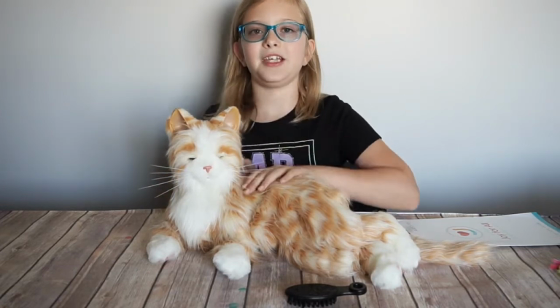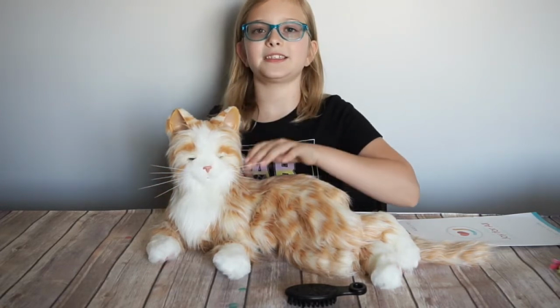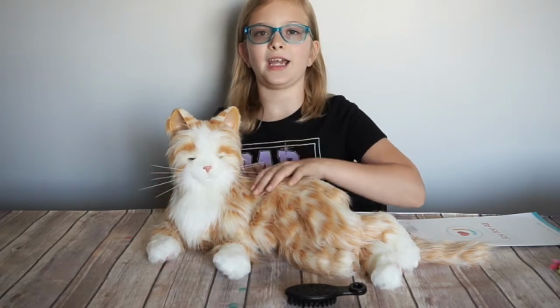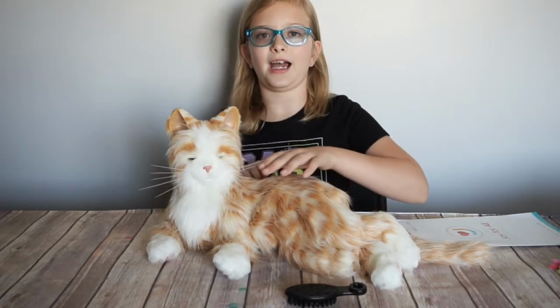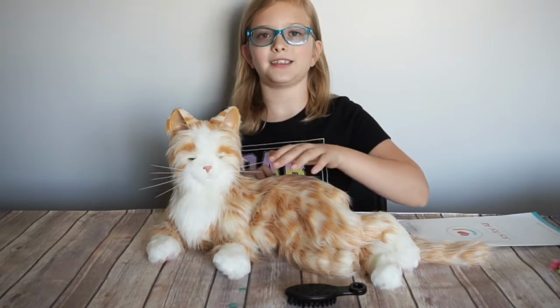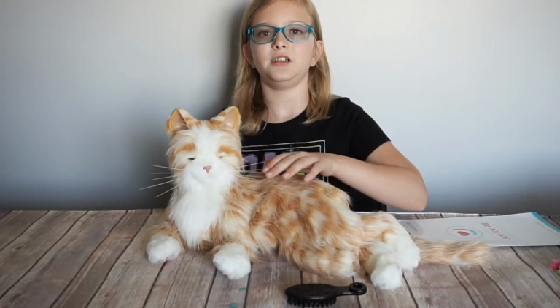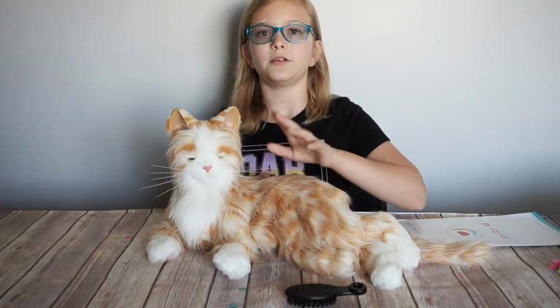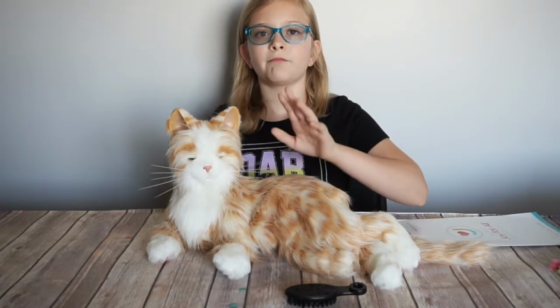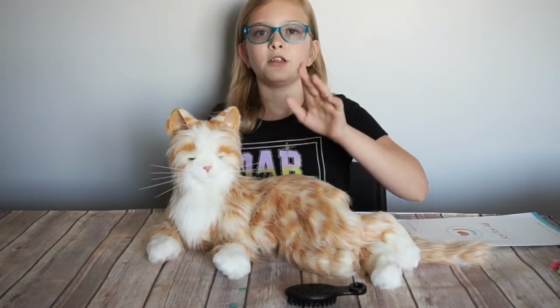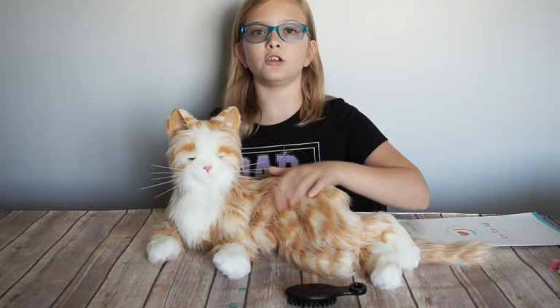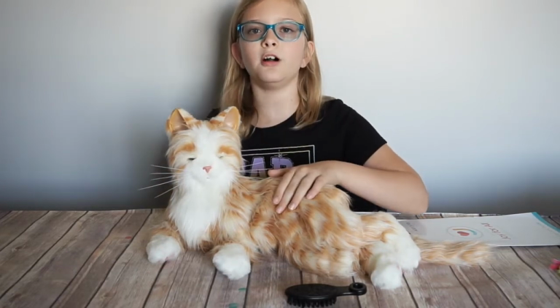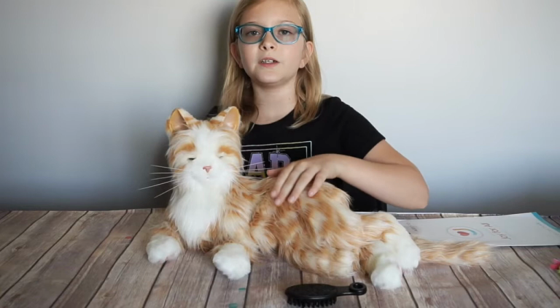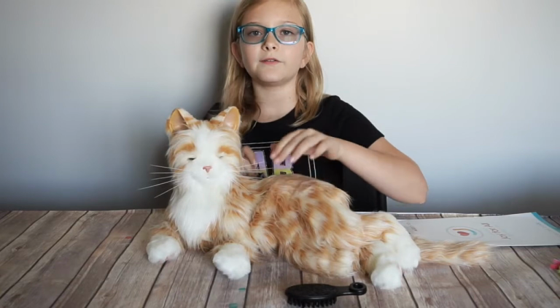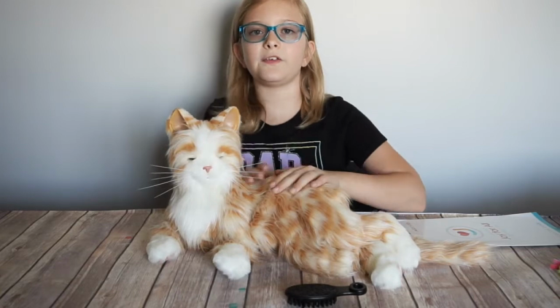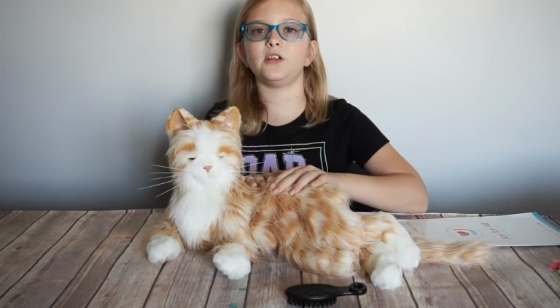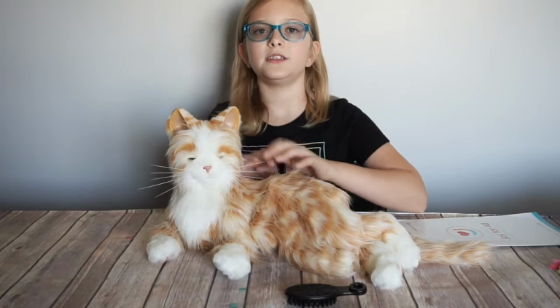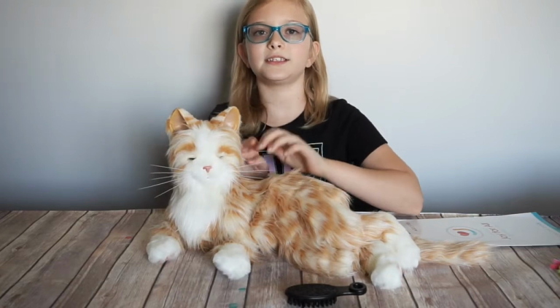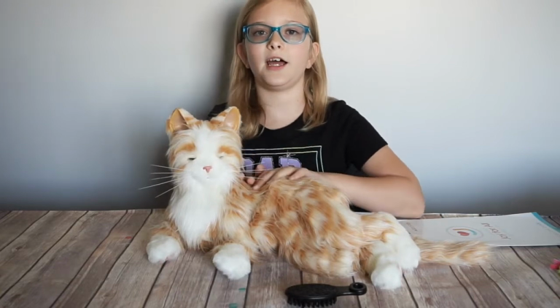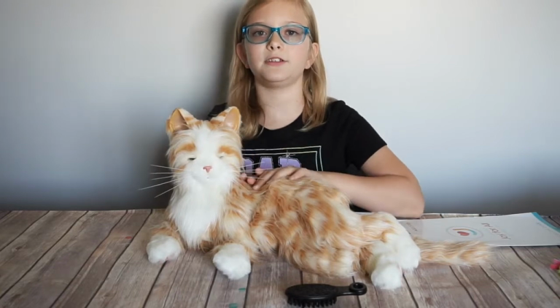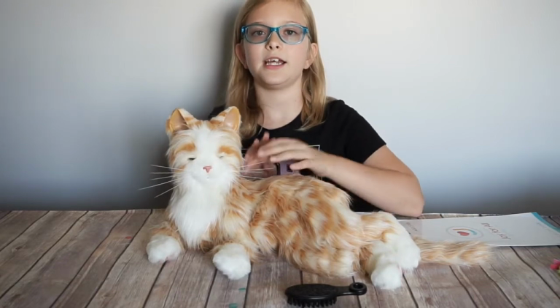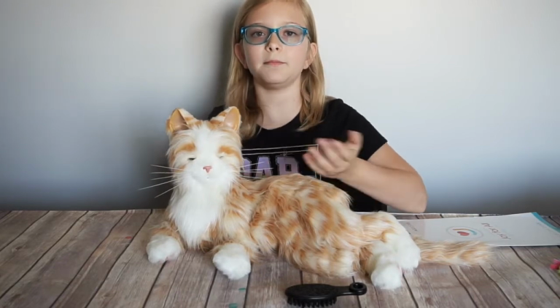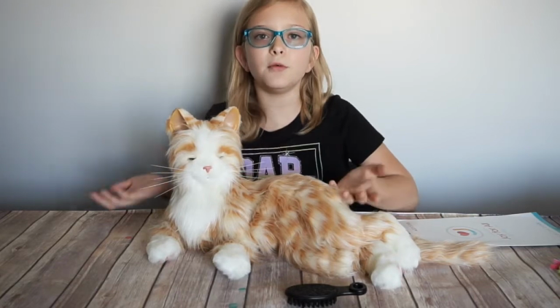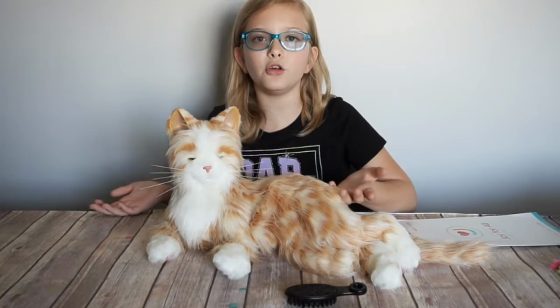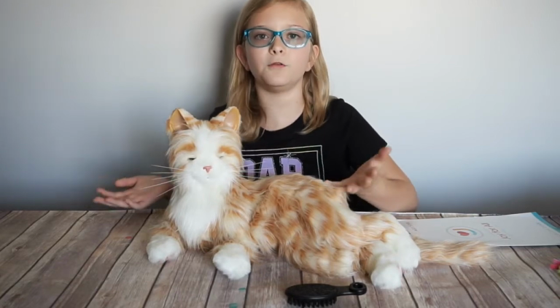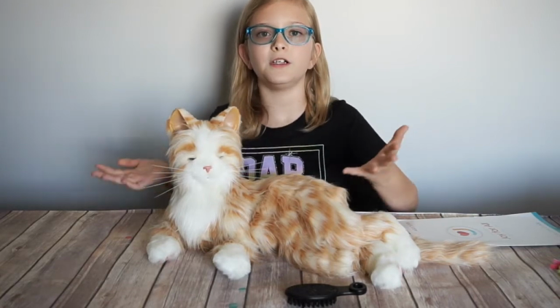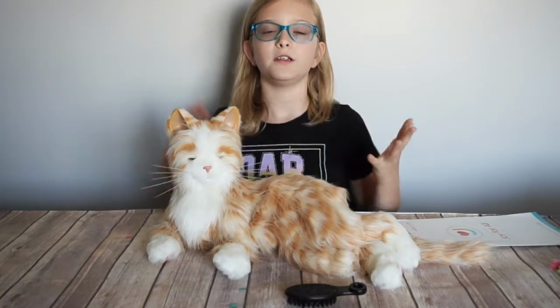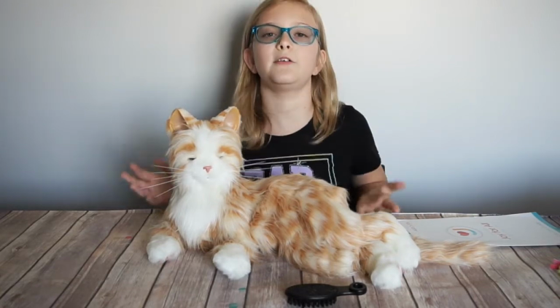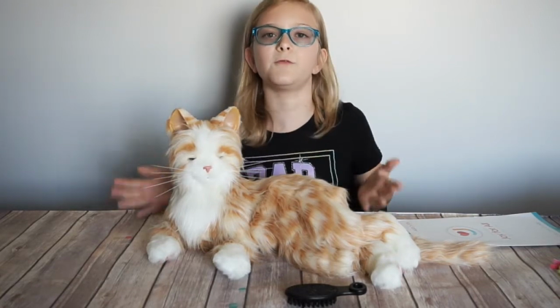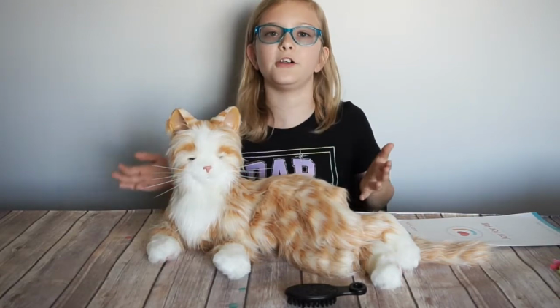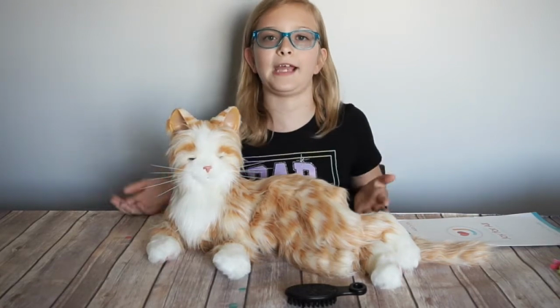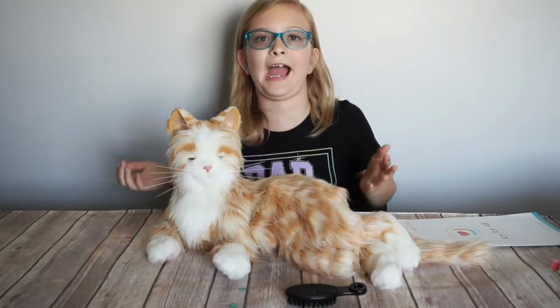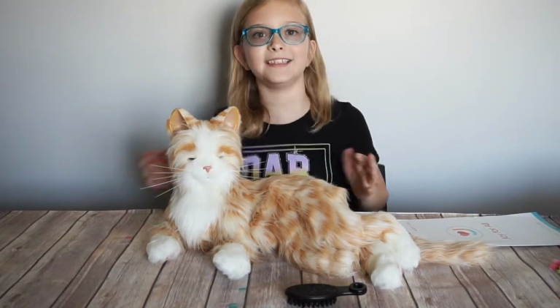These cats look, feel, sound and move like real cats.